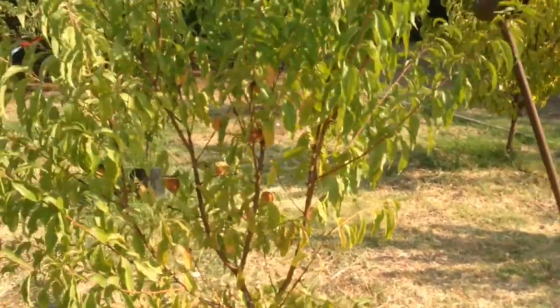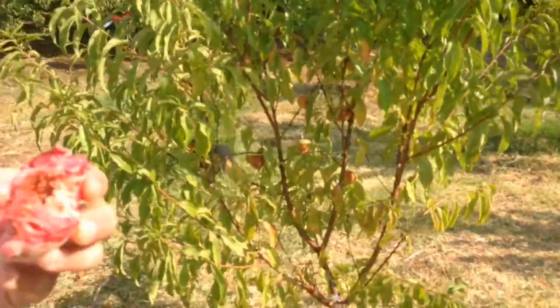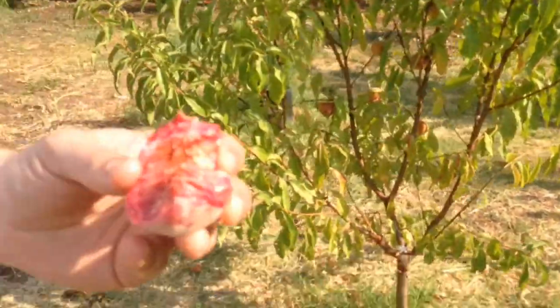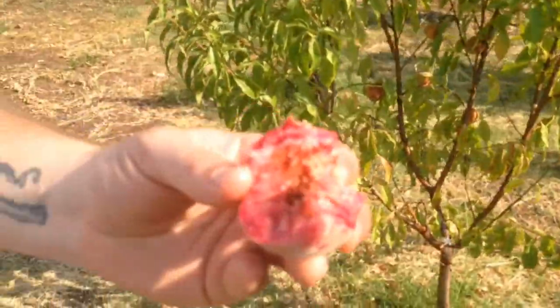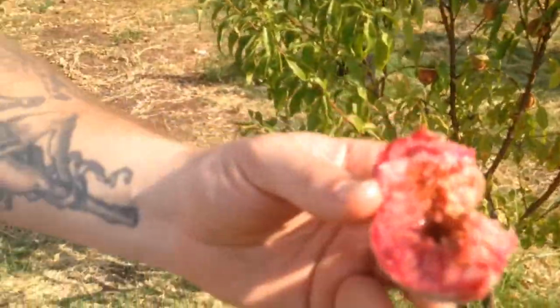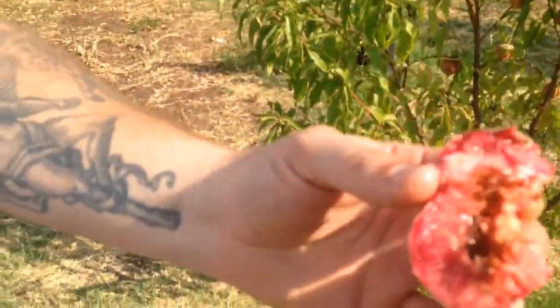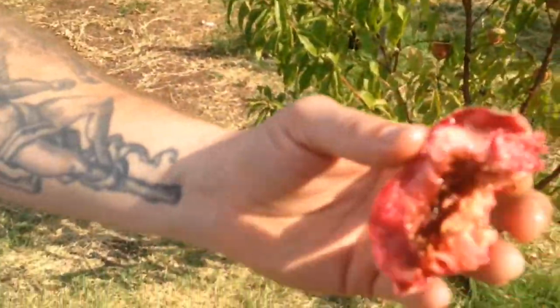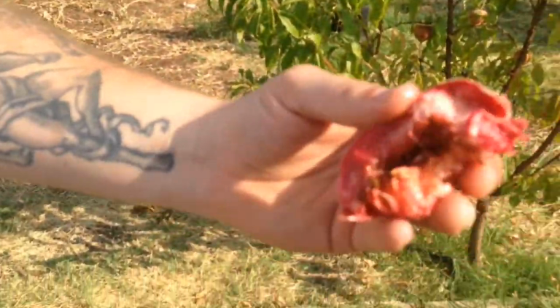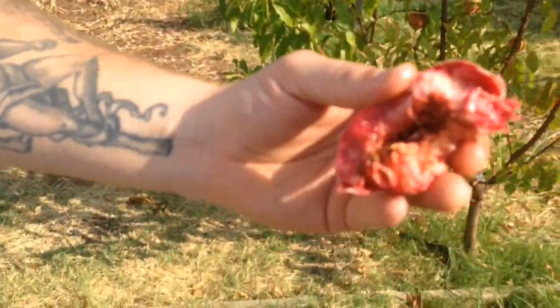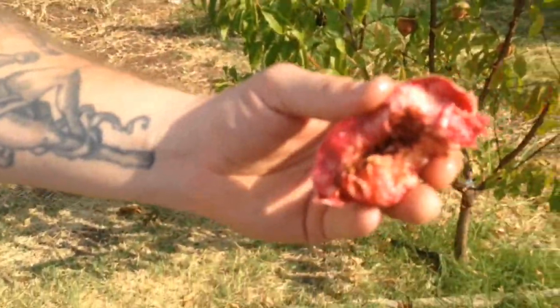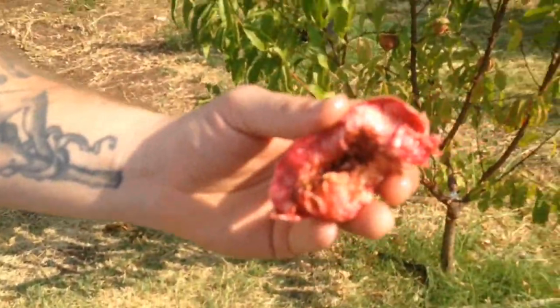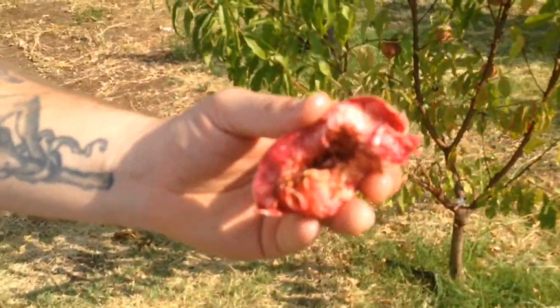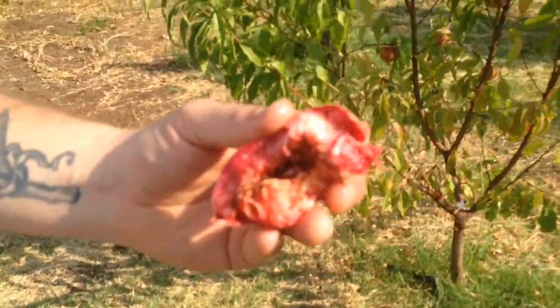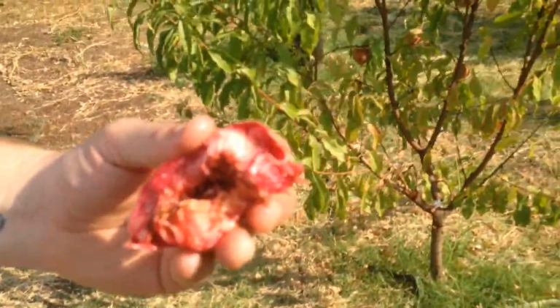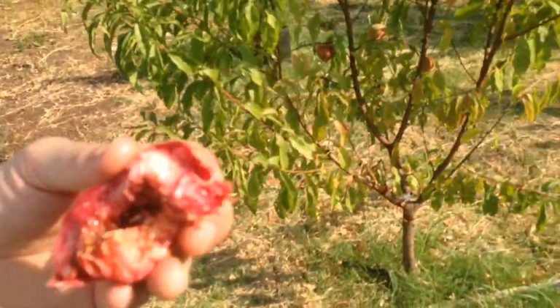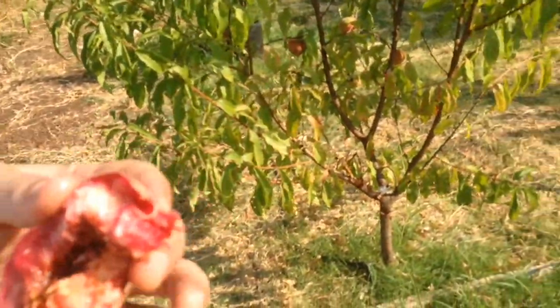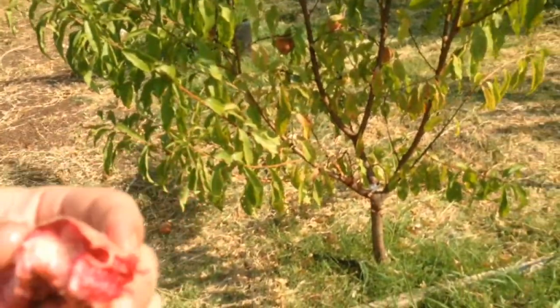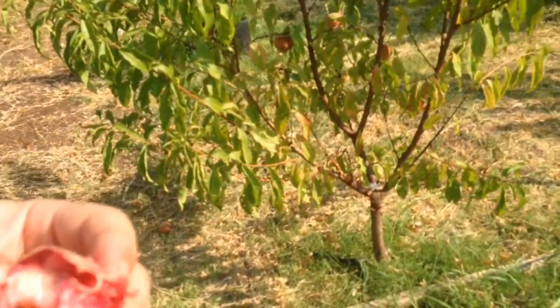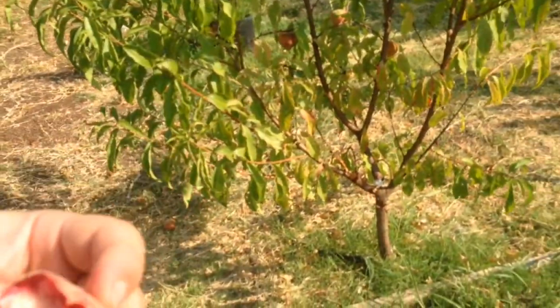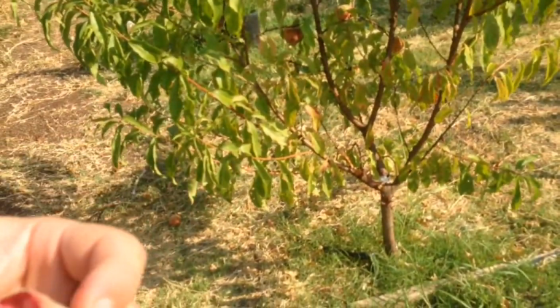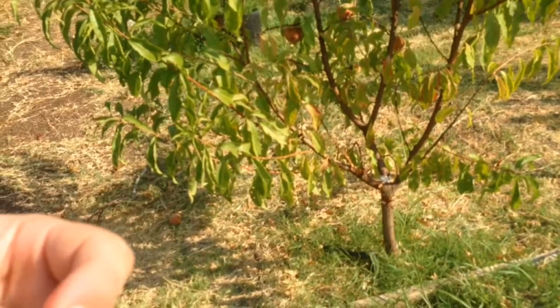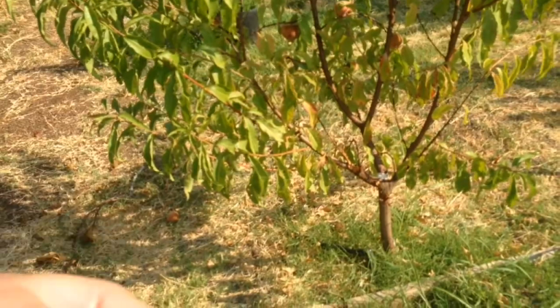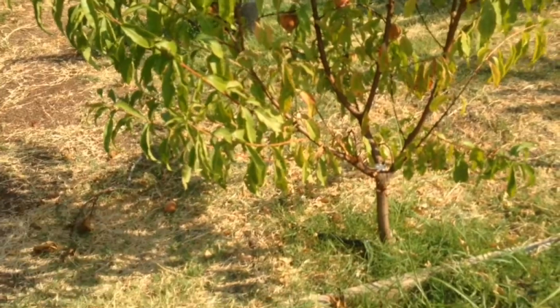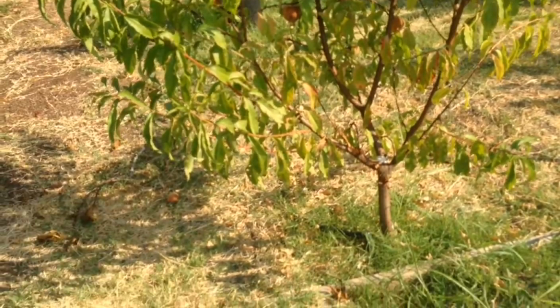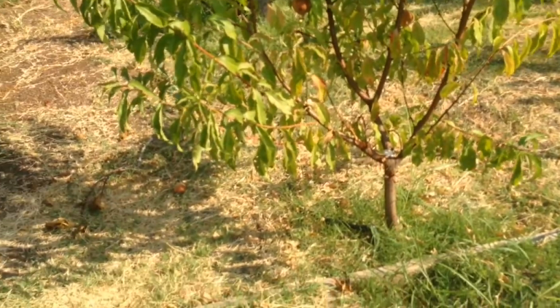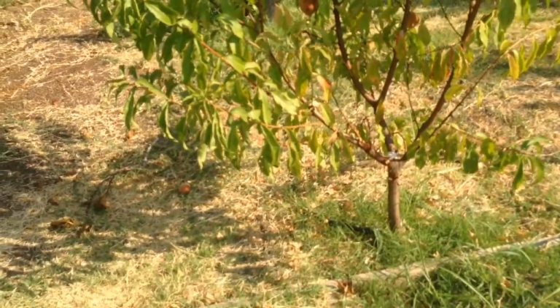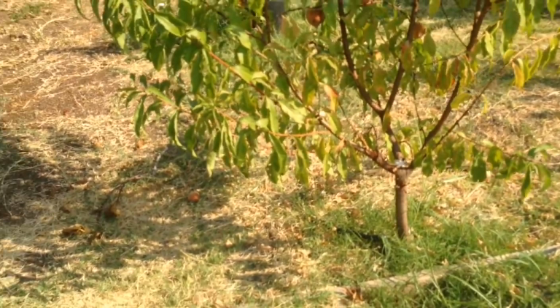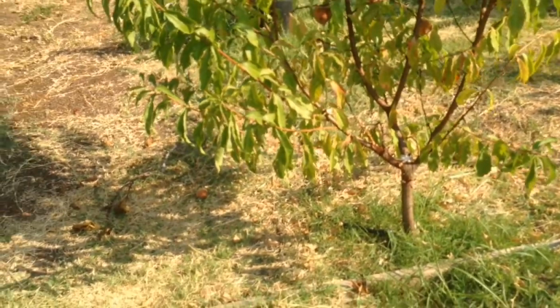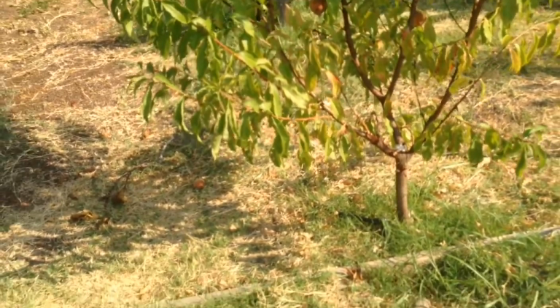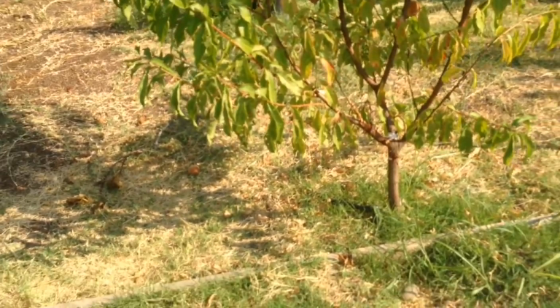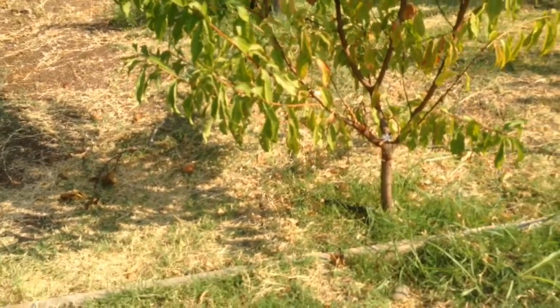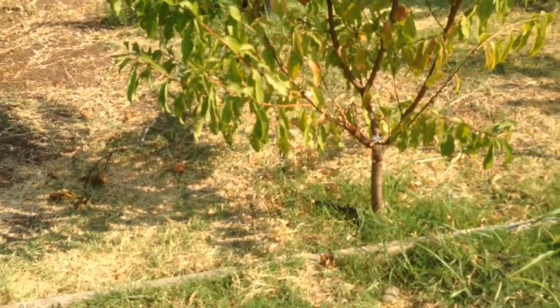Let's try it. It's so juicy. It's so sweet.